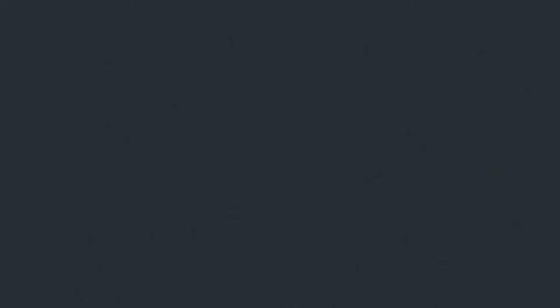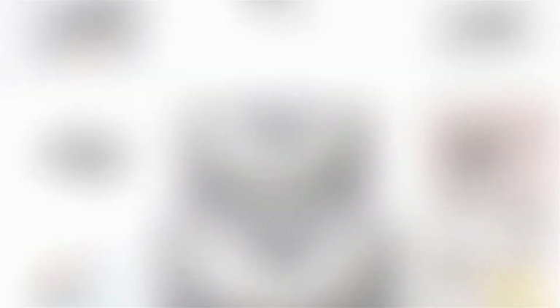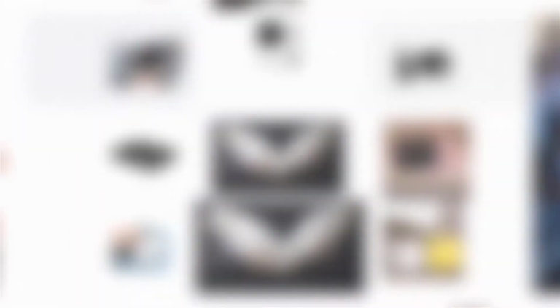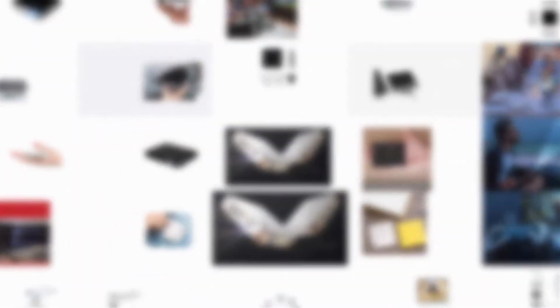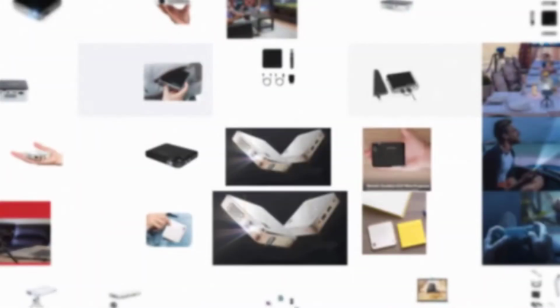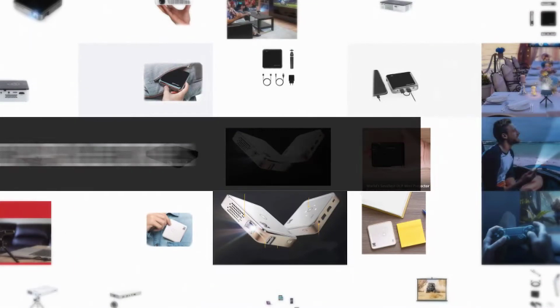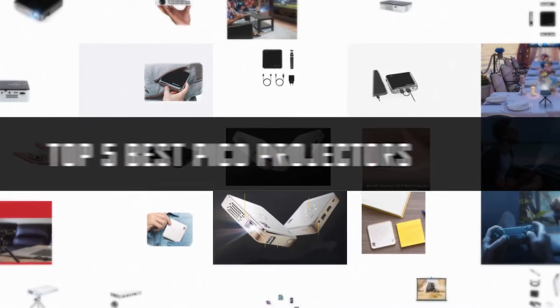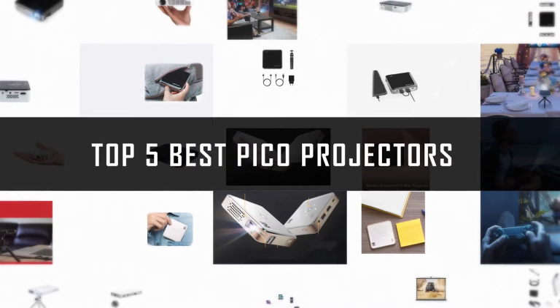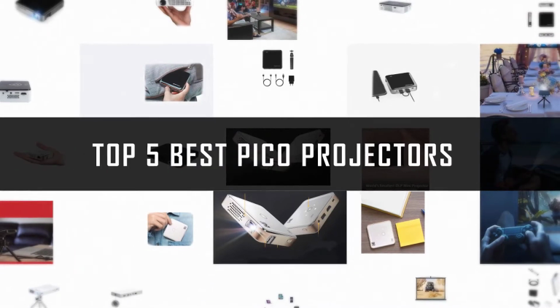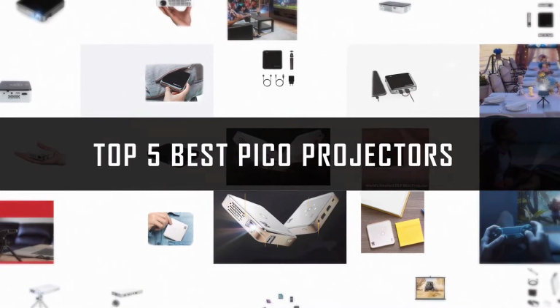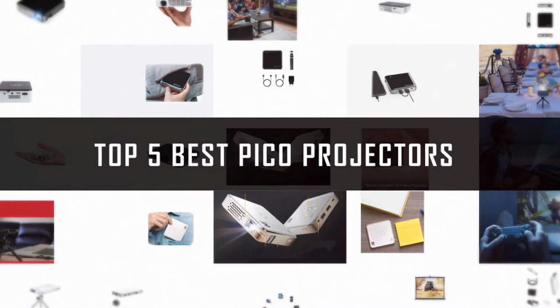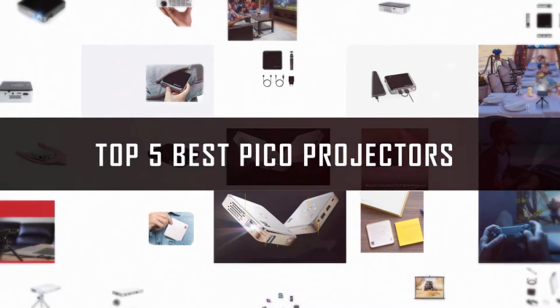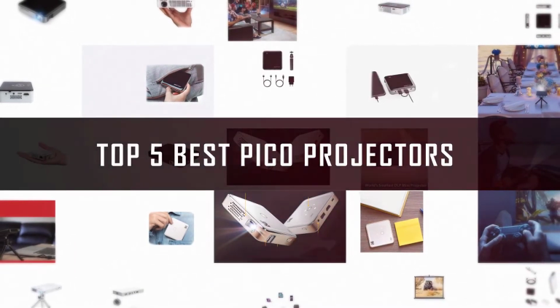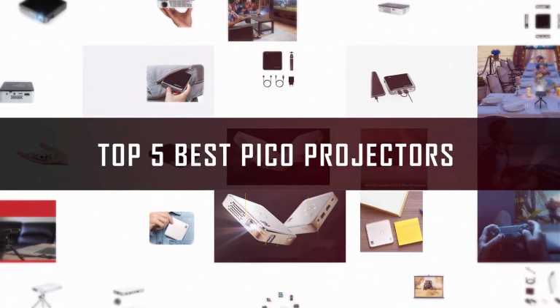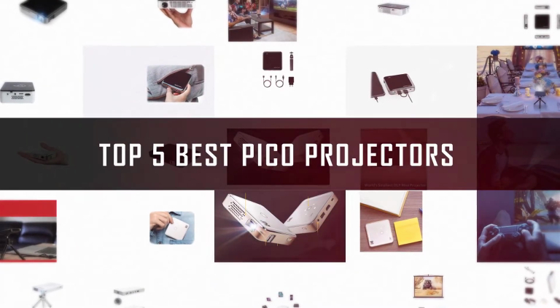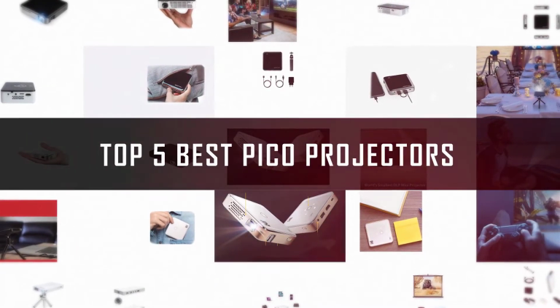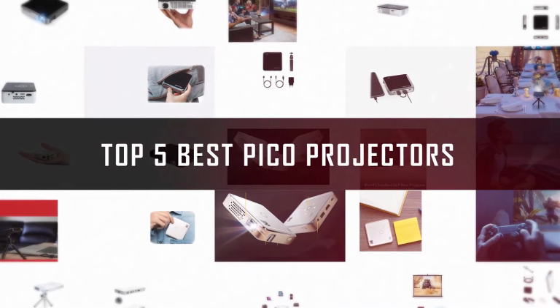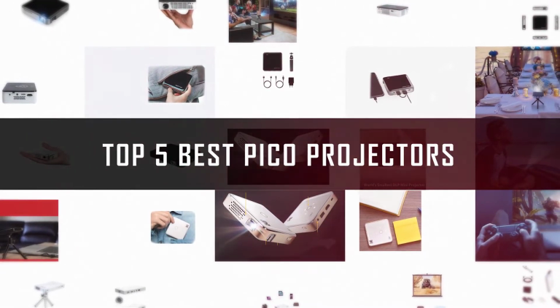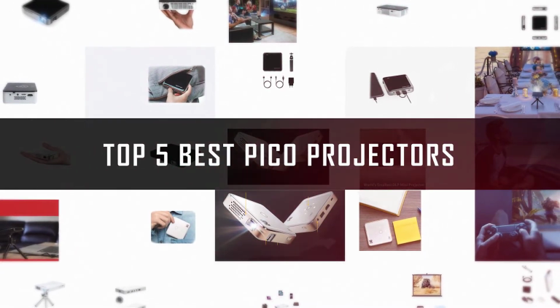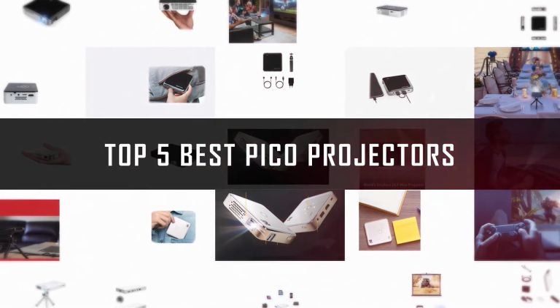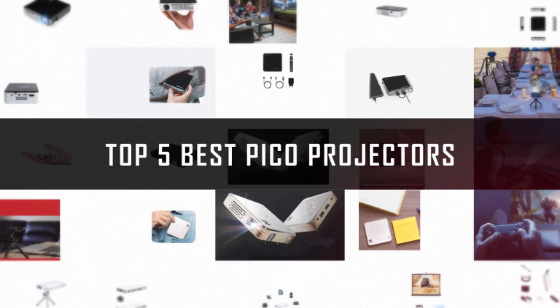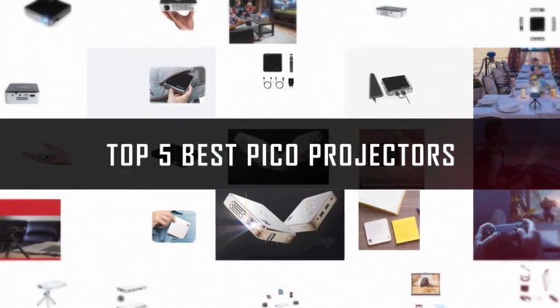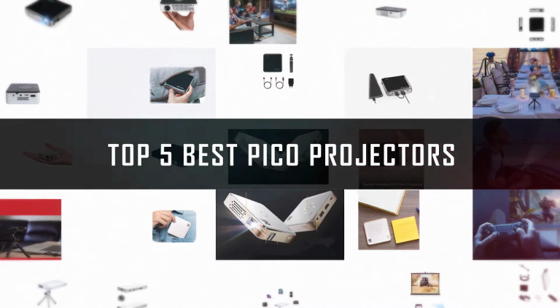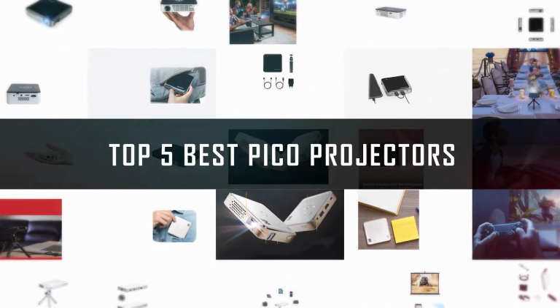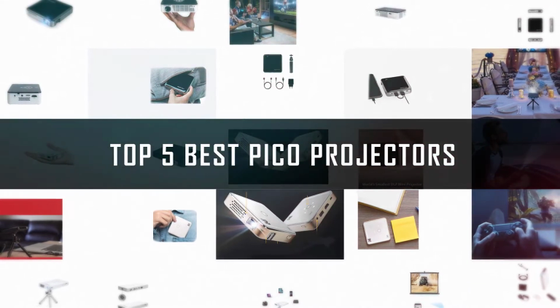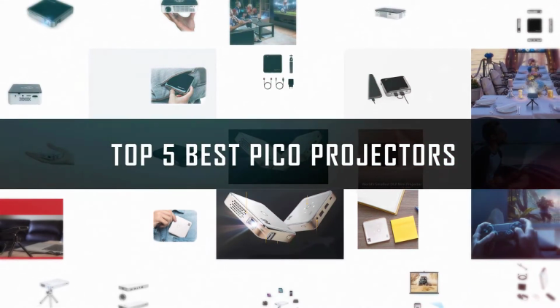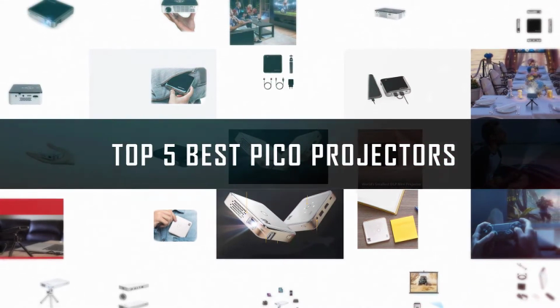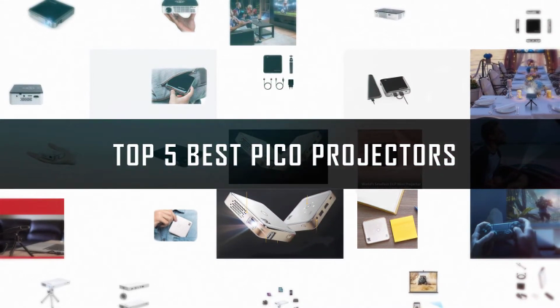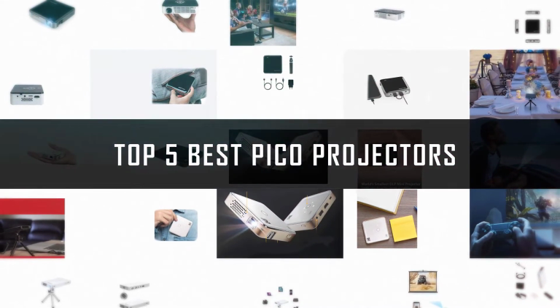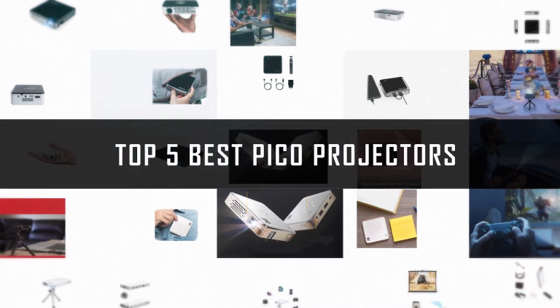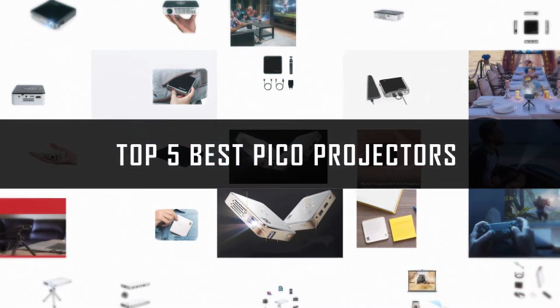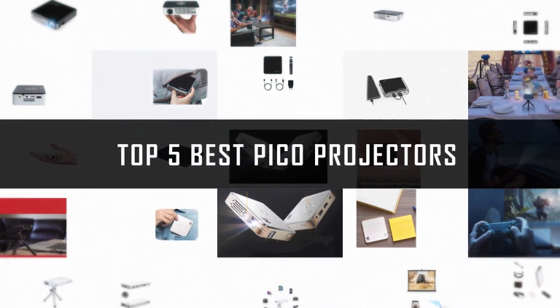If you are looking for the best Pico projector, here is a collection you have got to see. Let's get started.